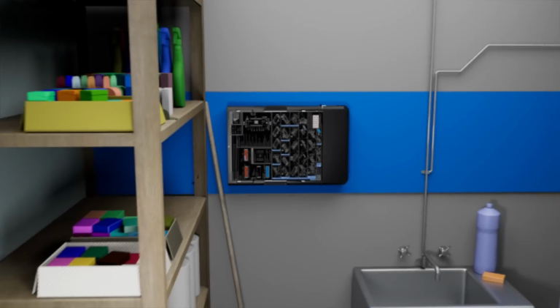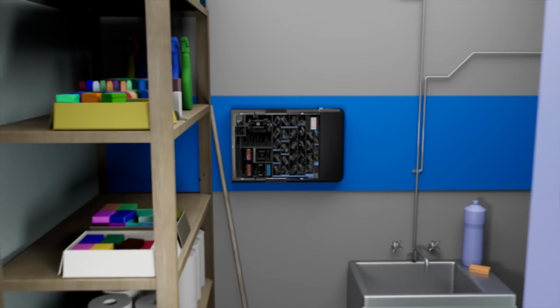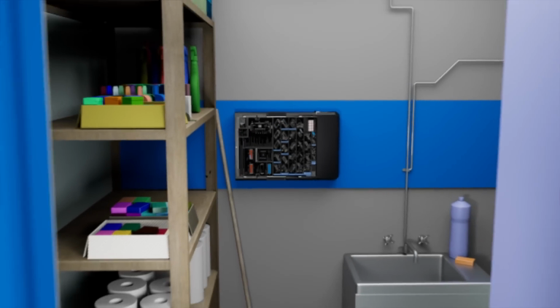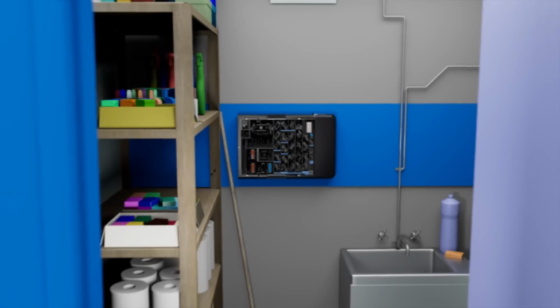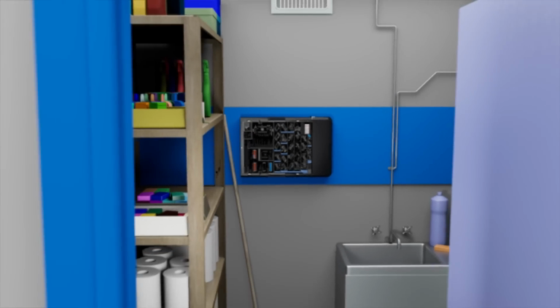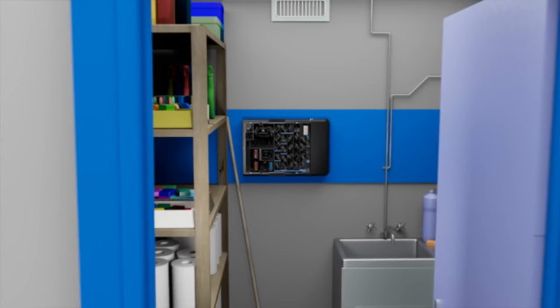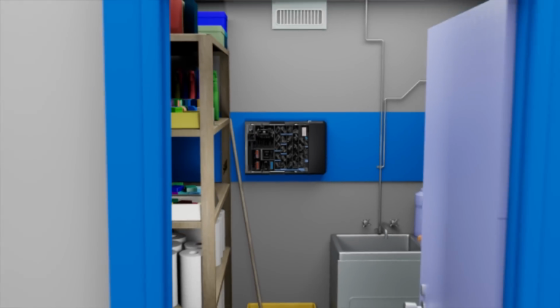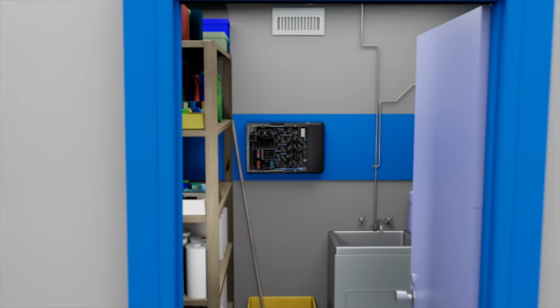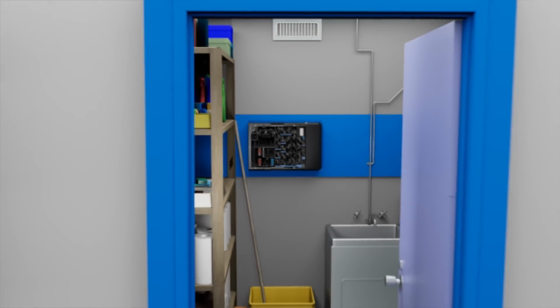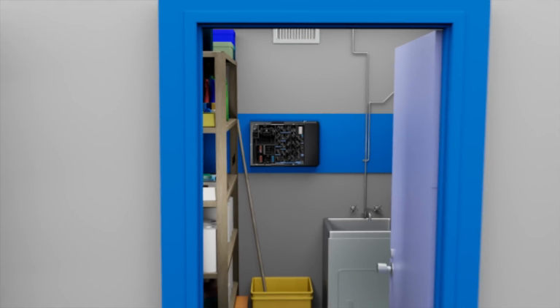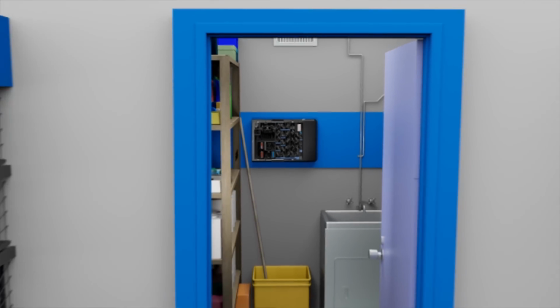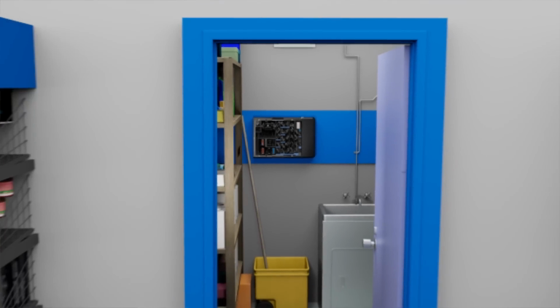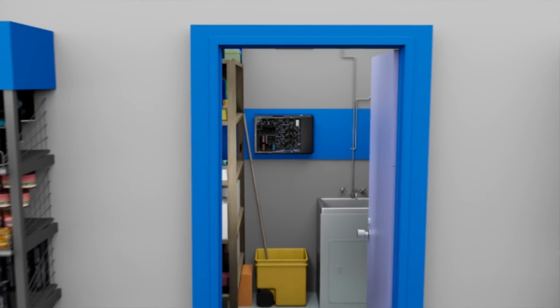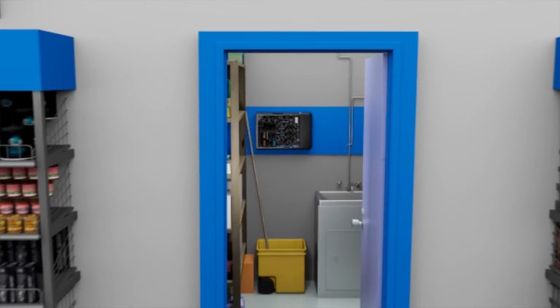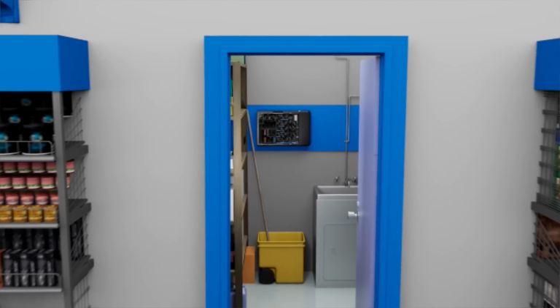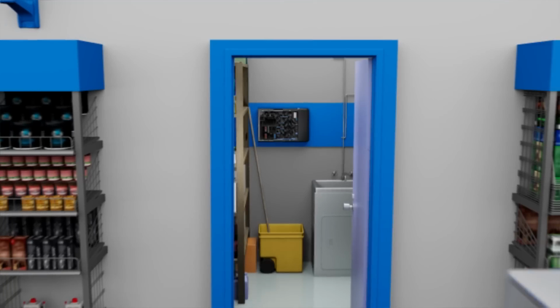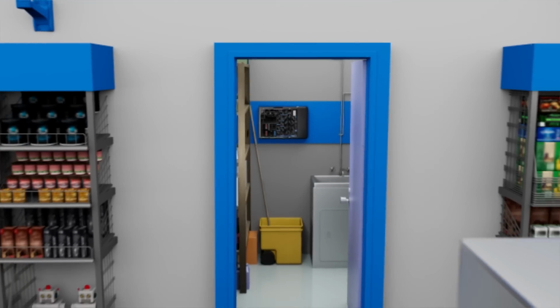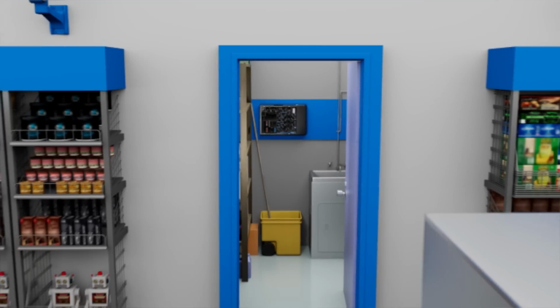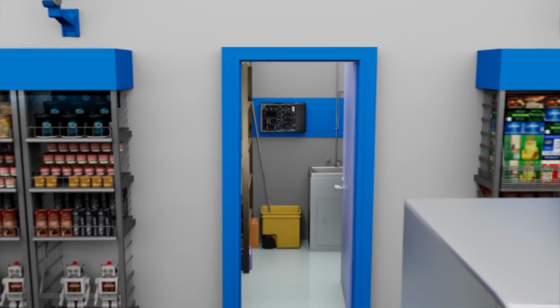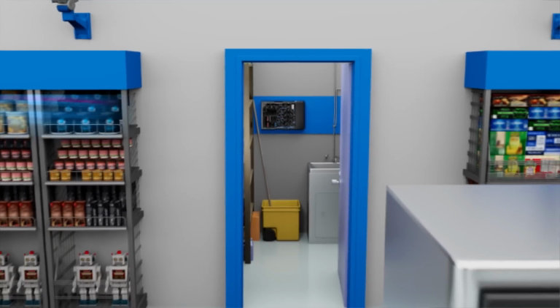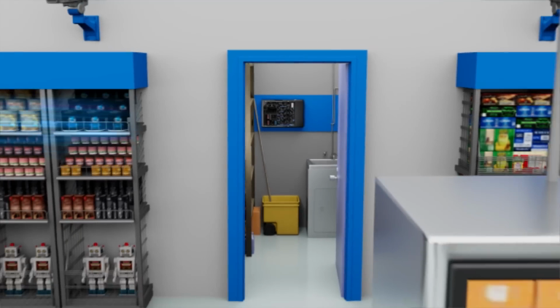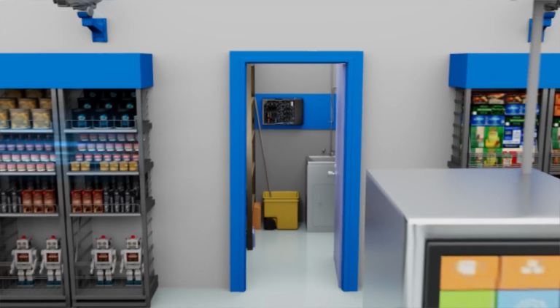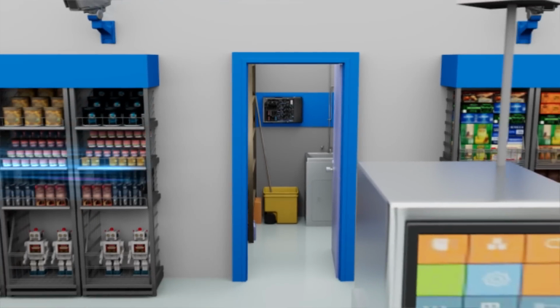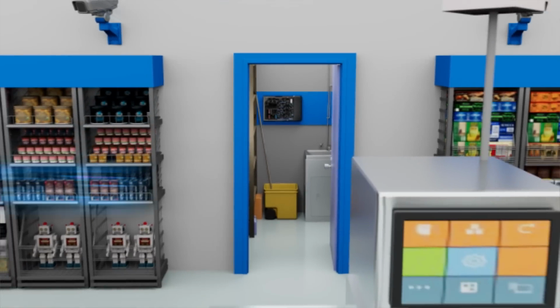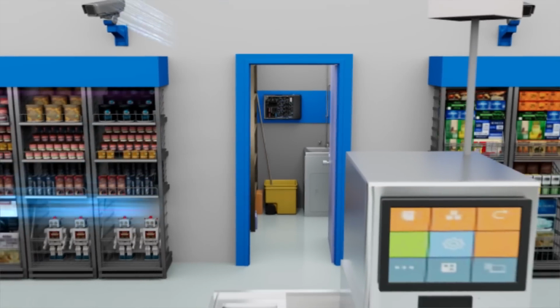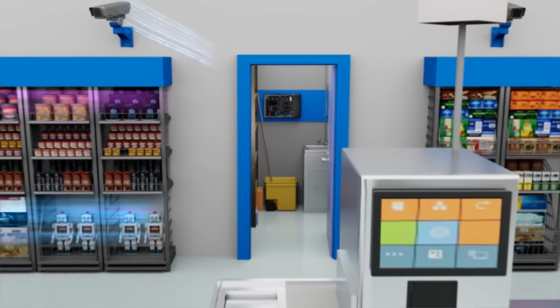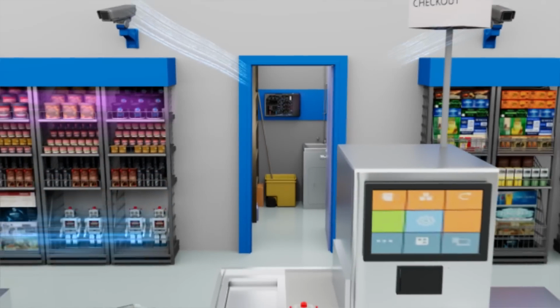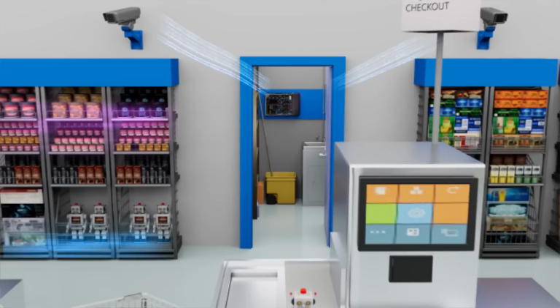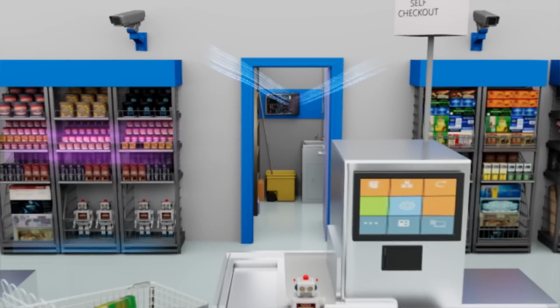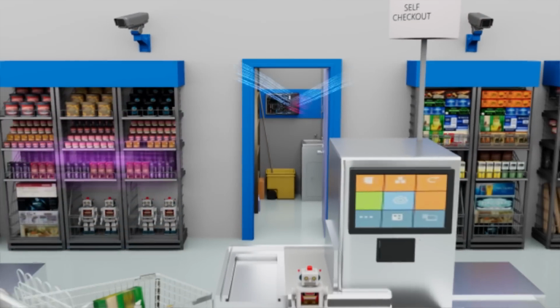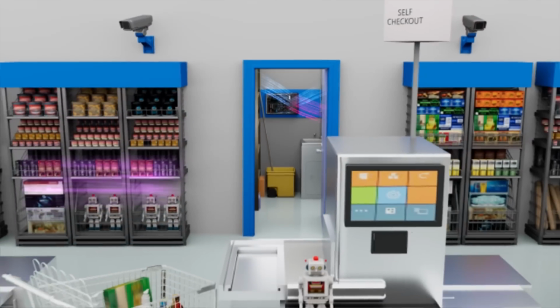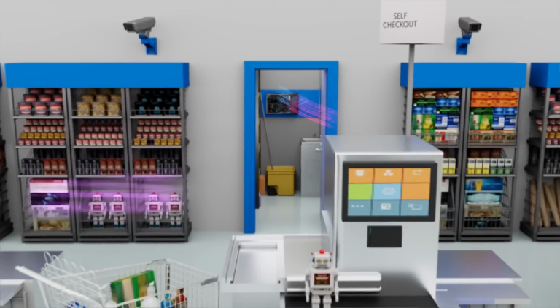The server's compact design makes it easy to transport, deploy, and service when needed.